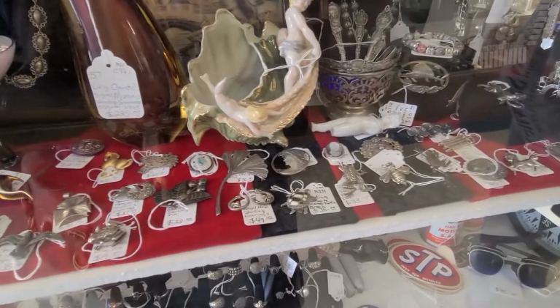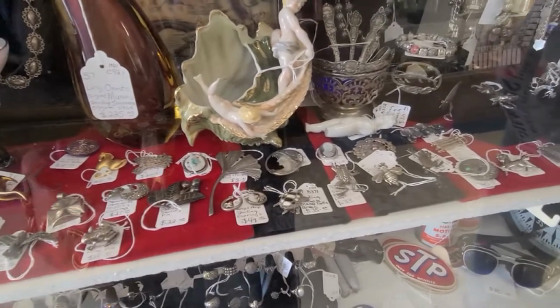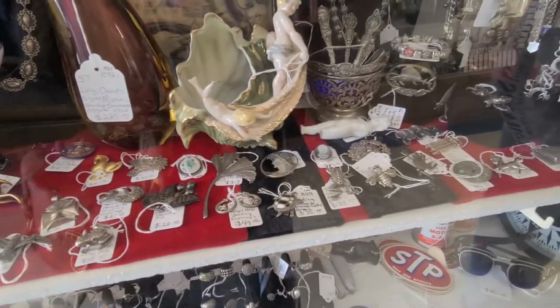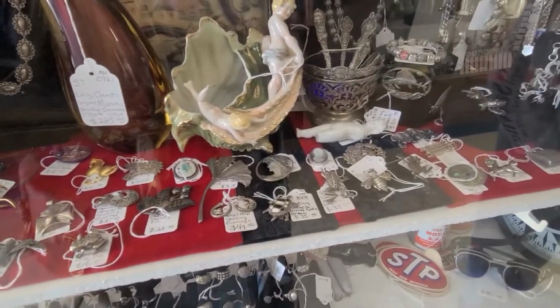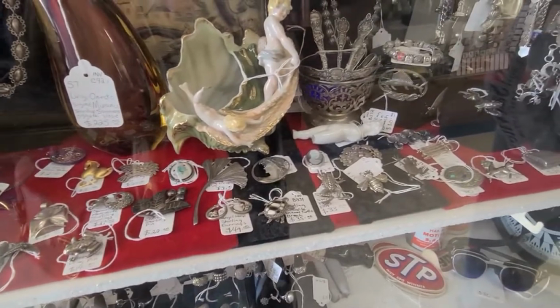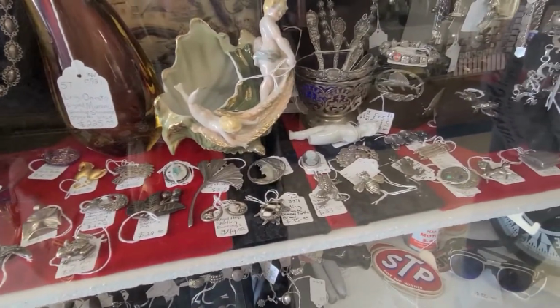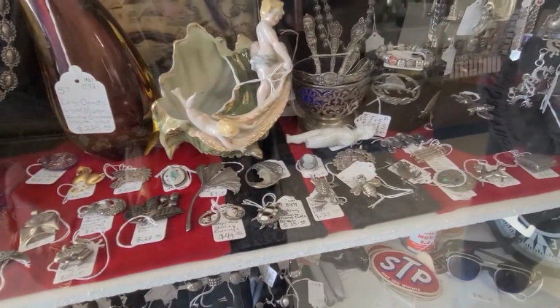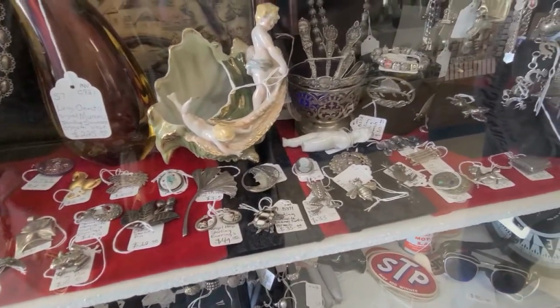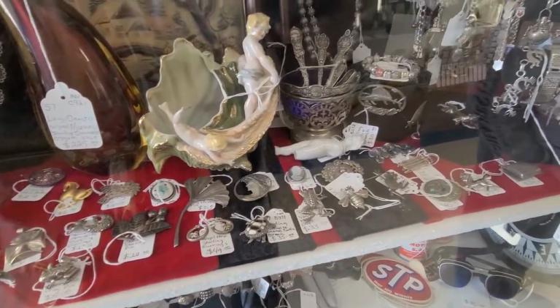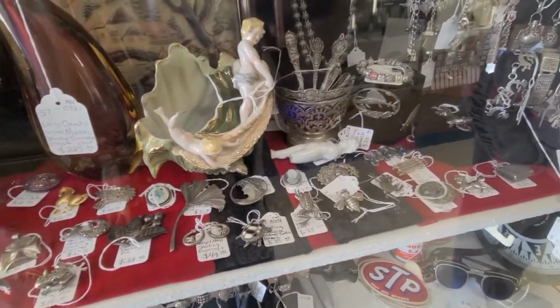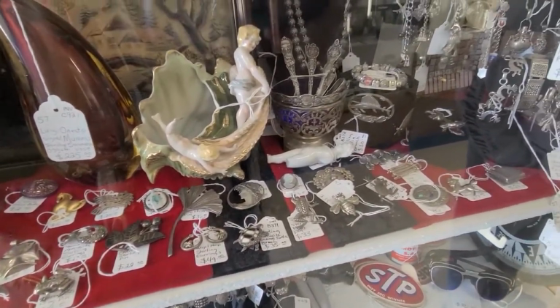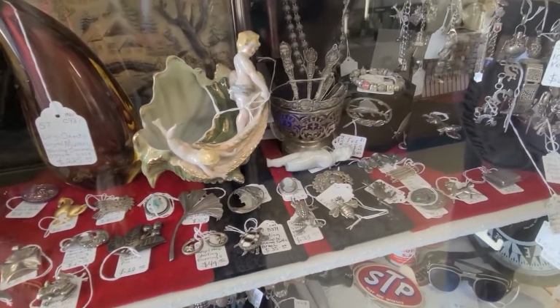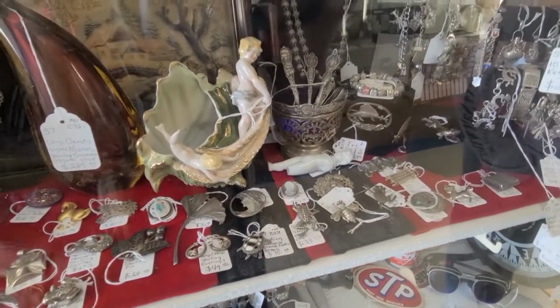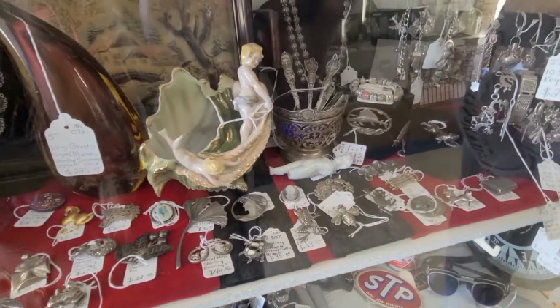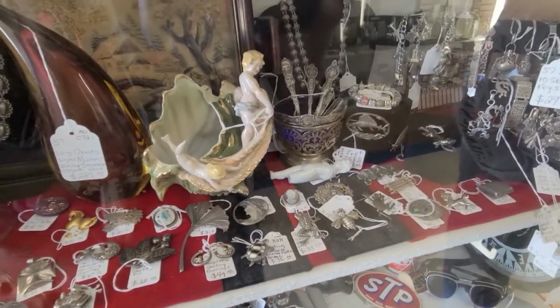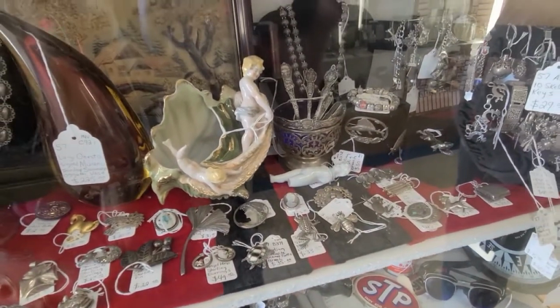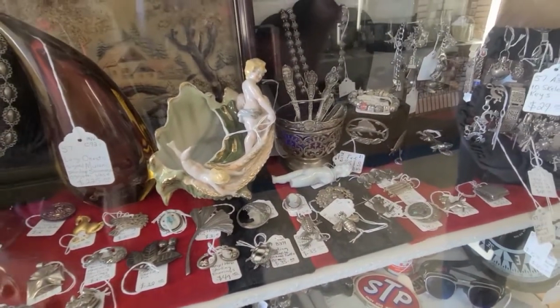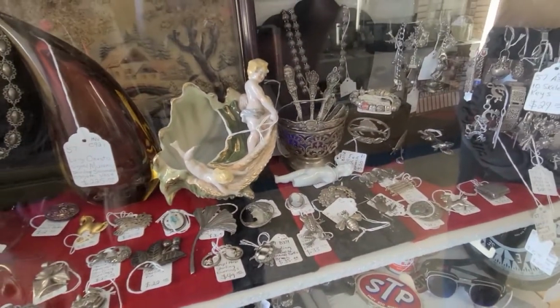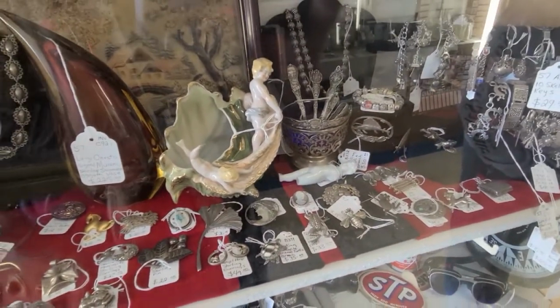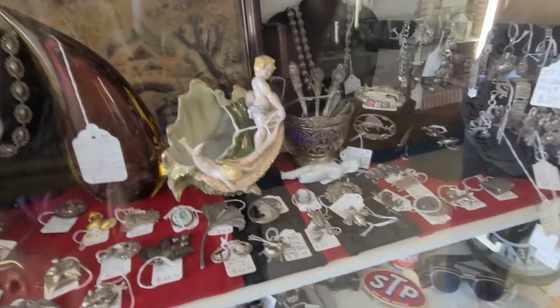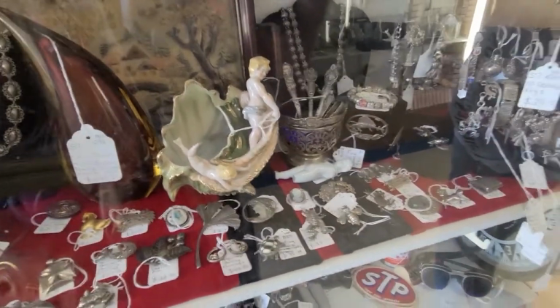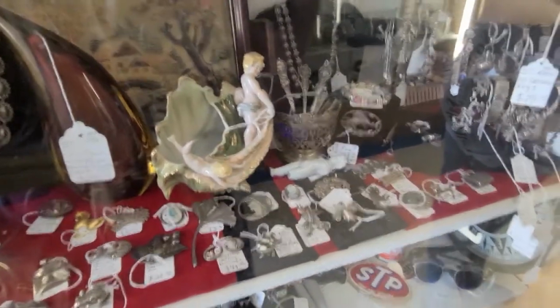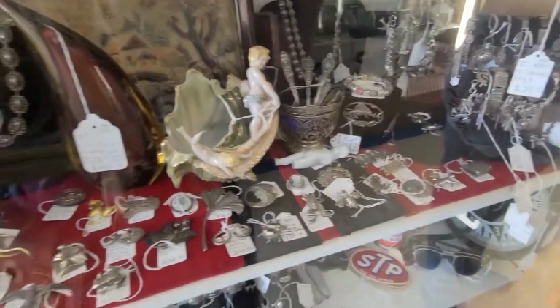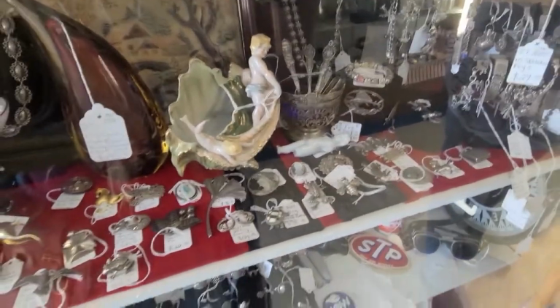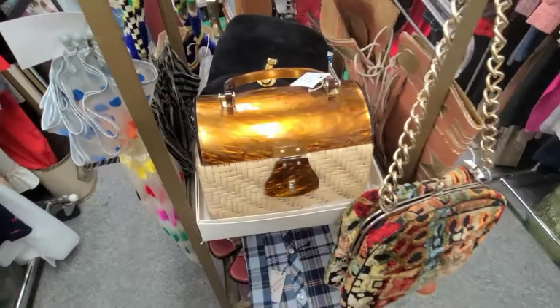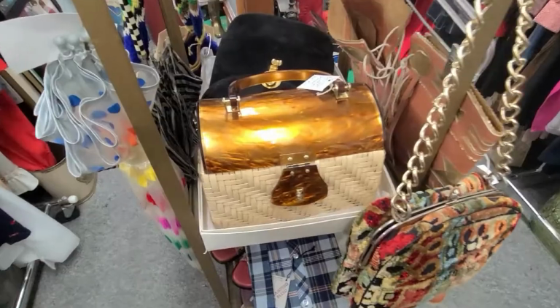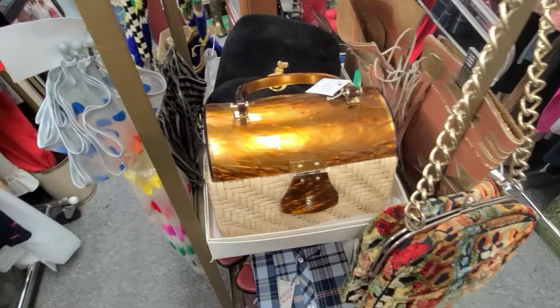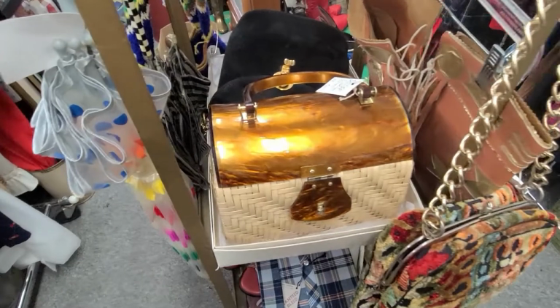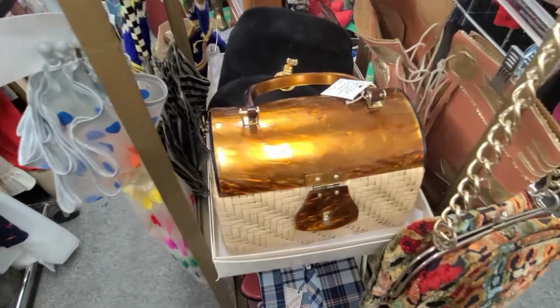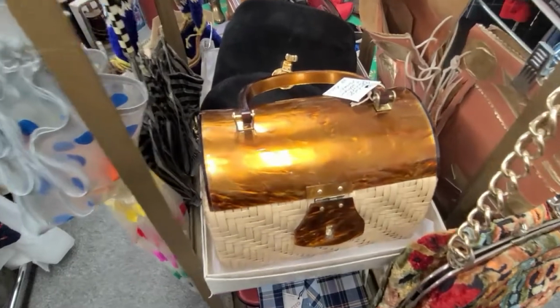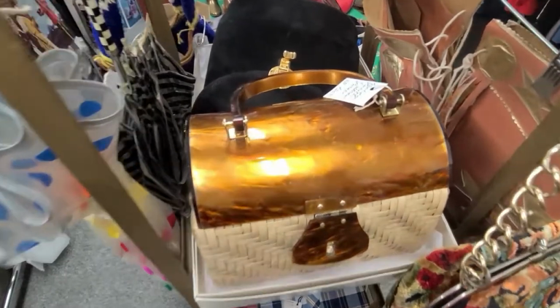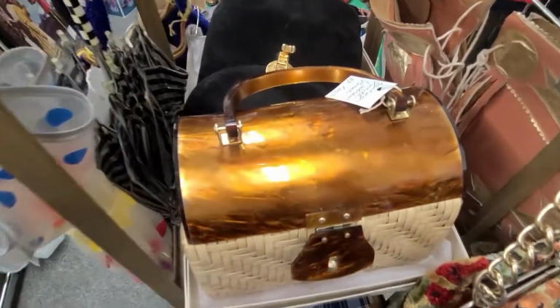Look at that bowl with spoons — so pretty. There's a lot of pretty things to see today.